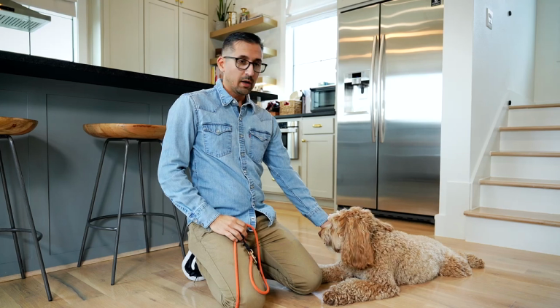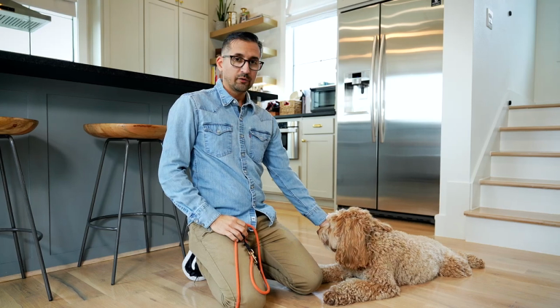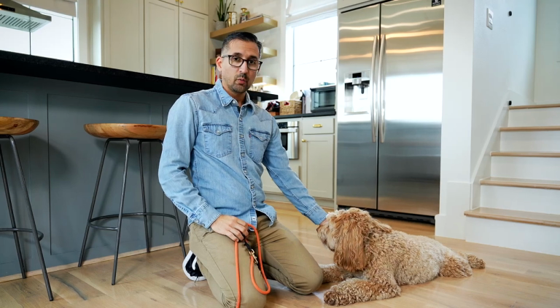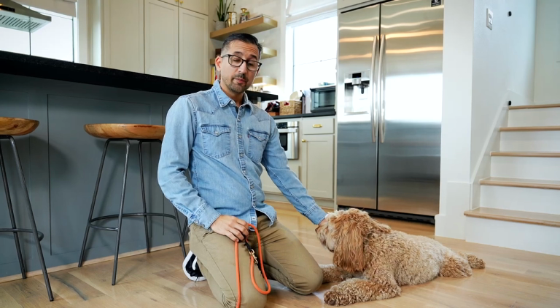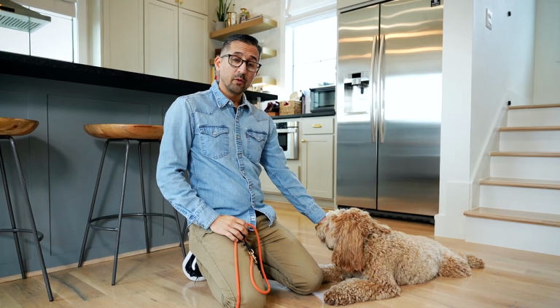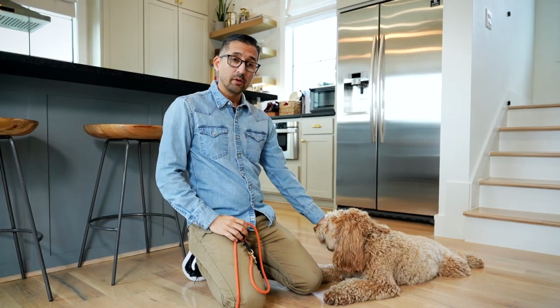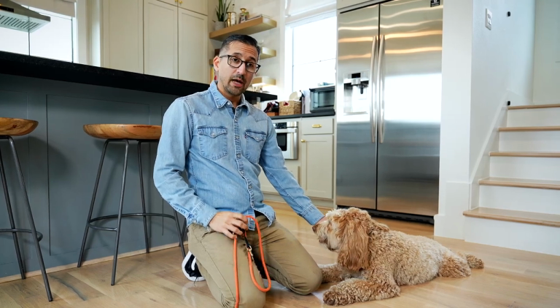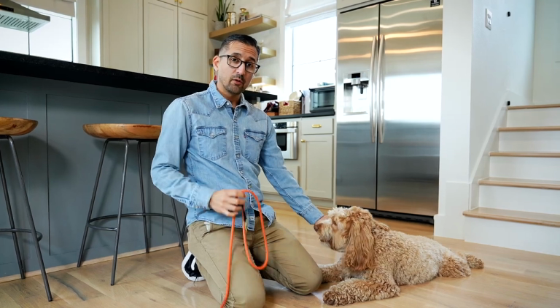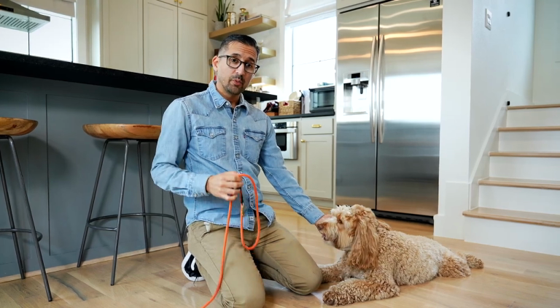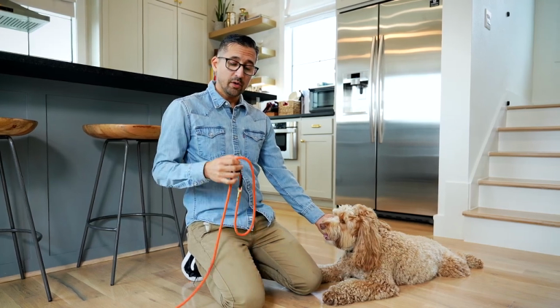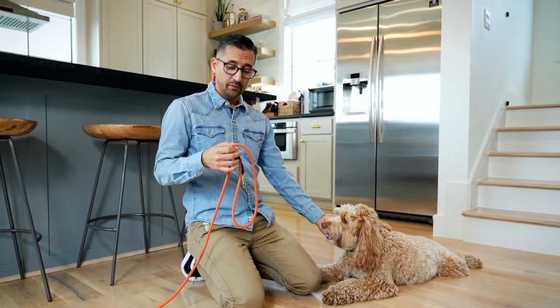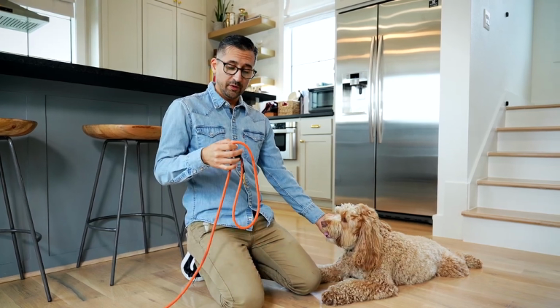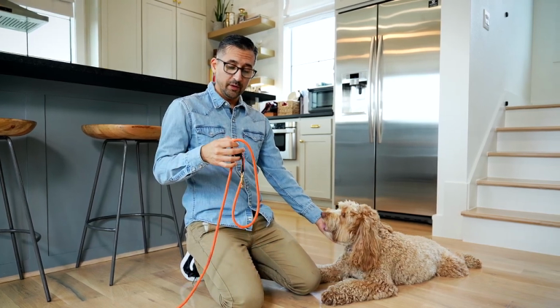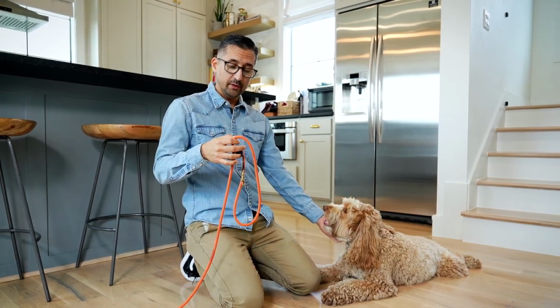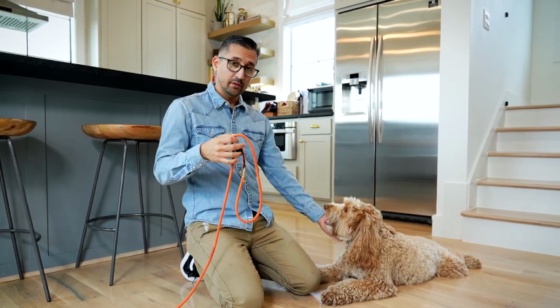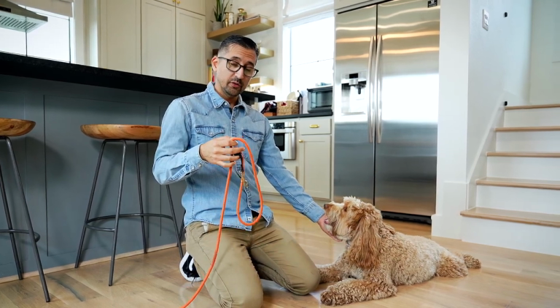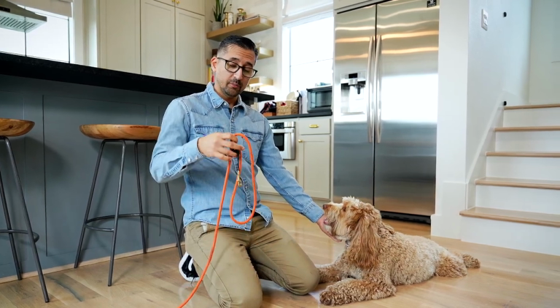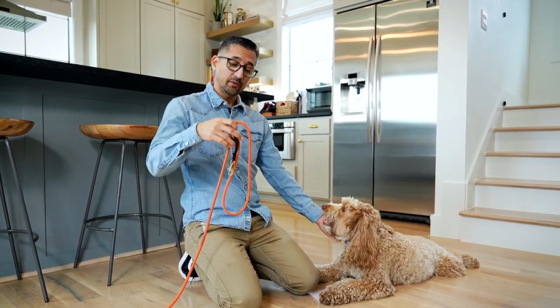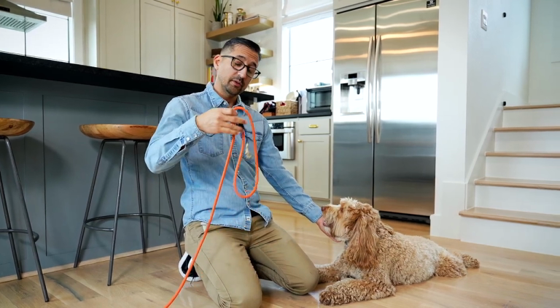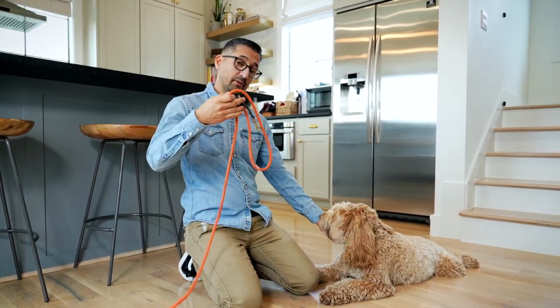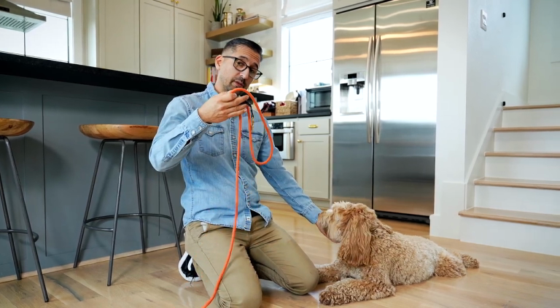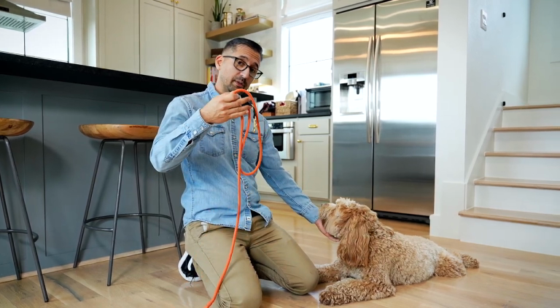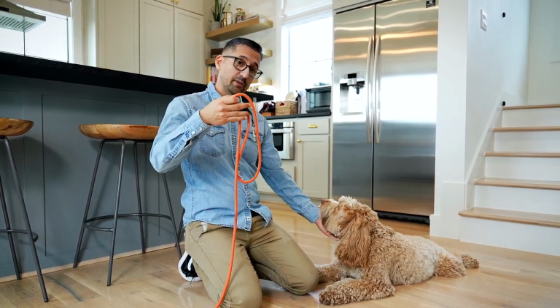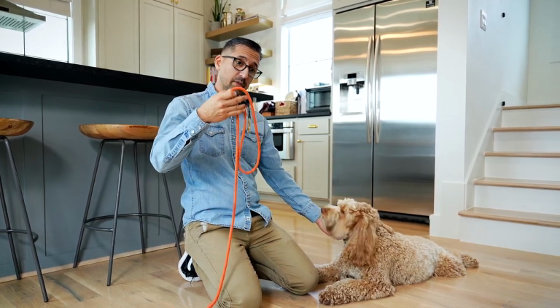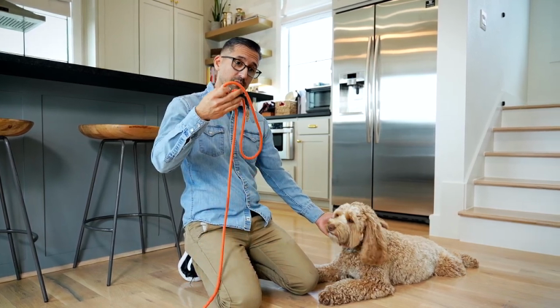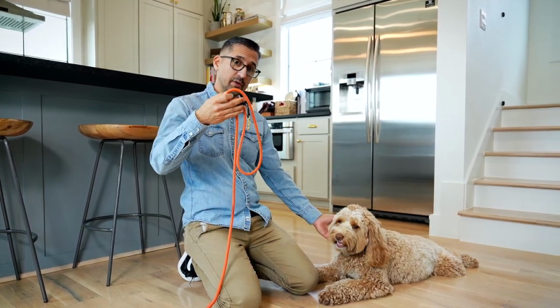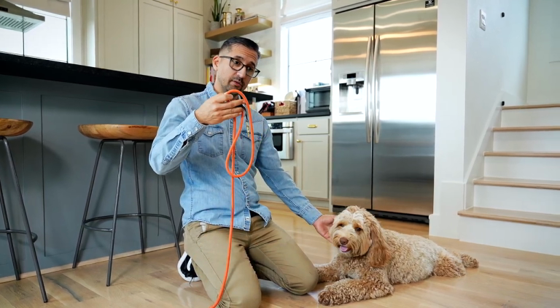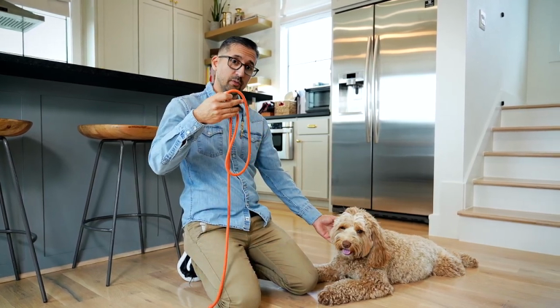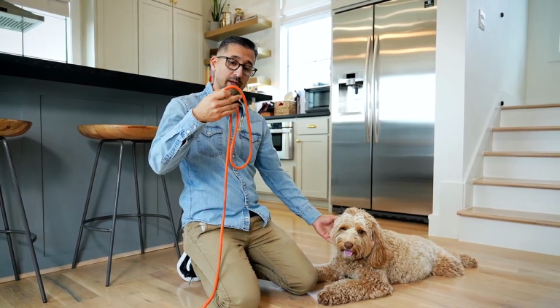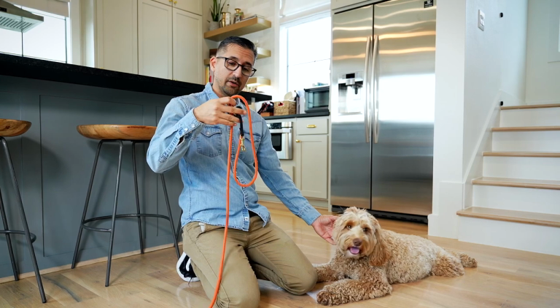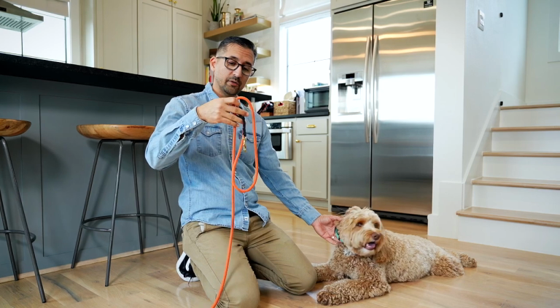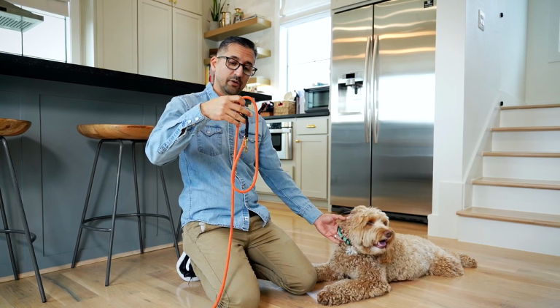All right, so we're going to go over how to put on the figure eight leash. Basically it's a slip lead that we convert into a head halter.